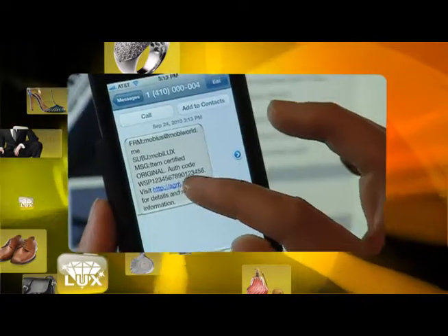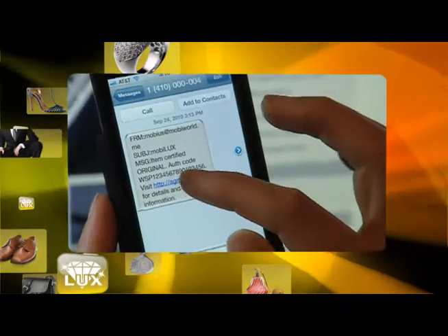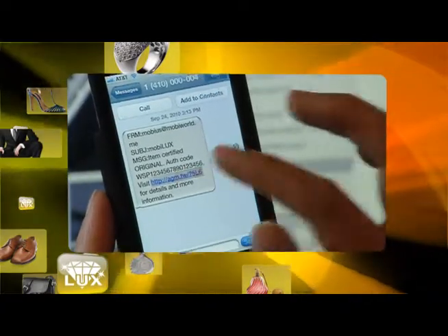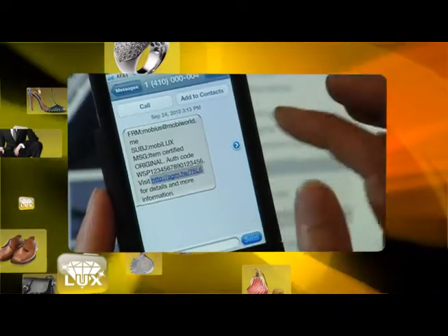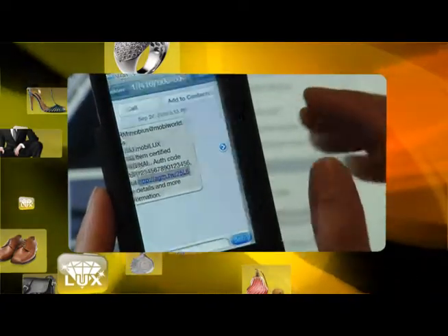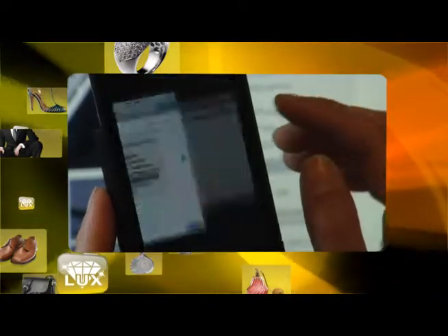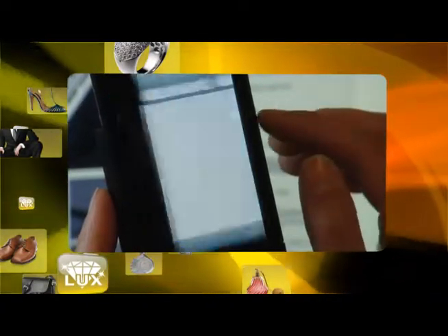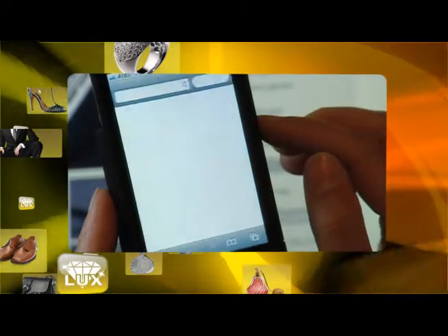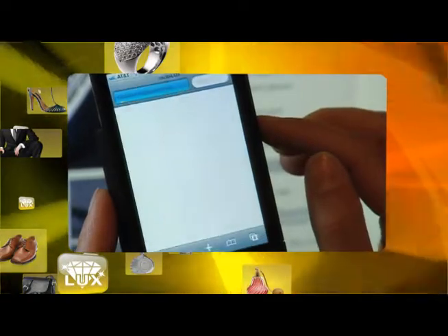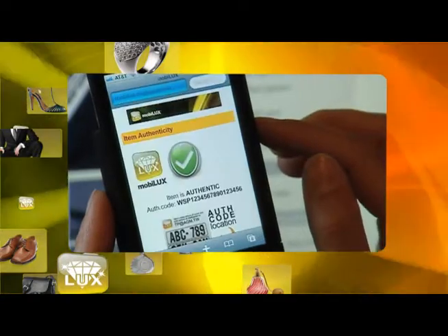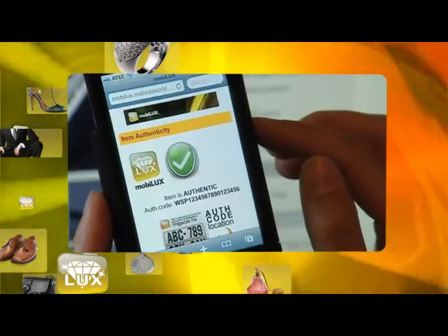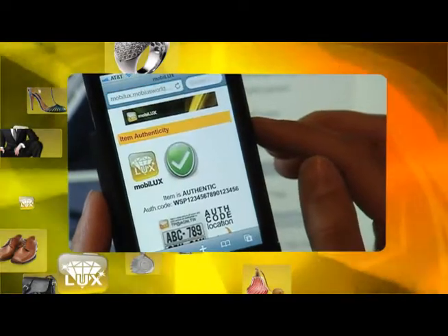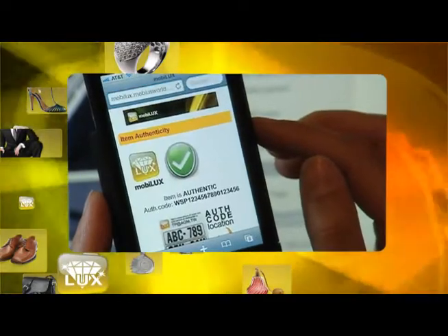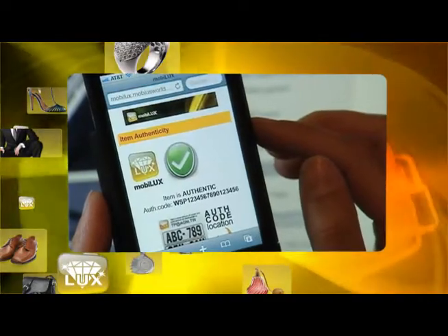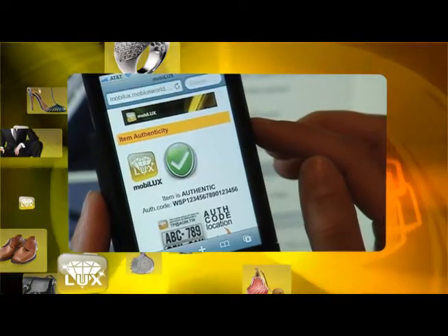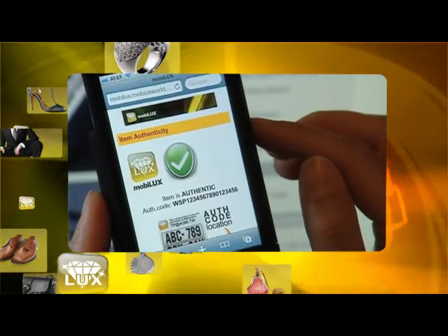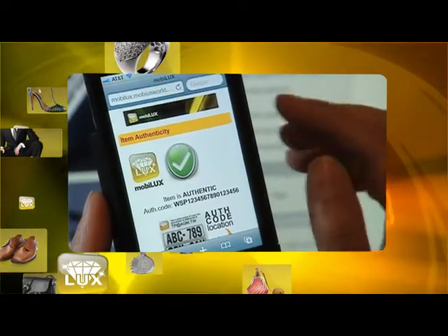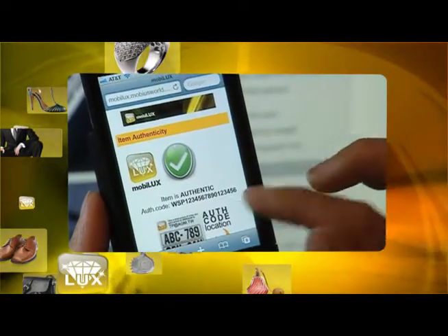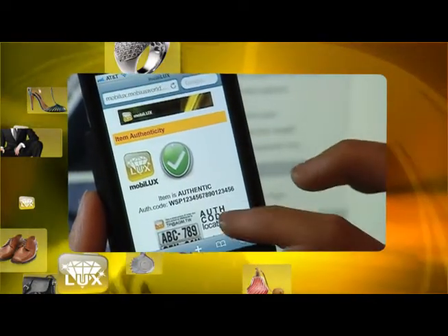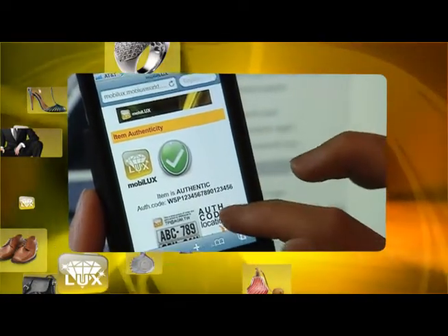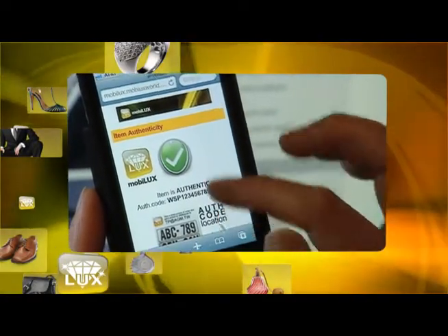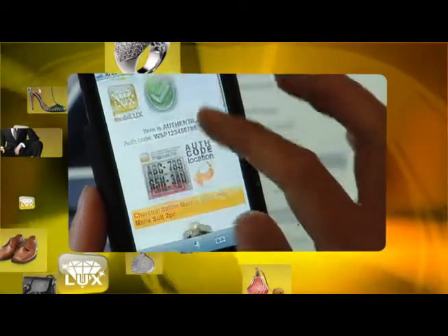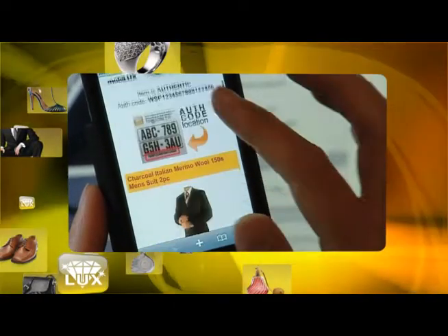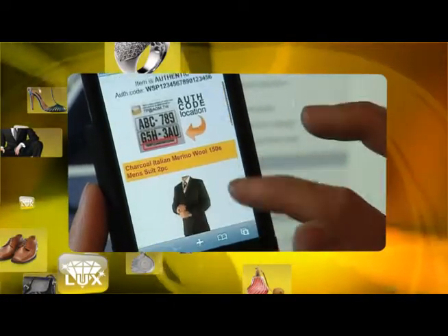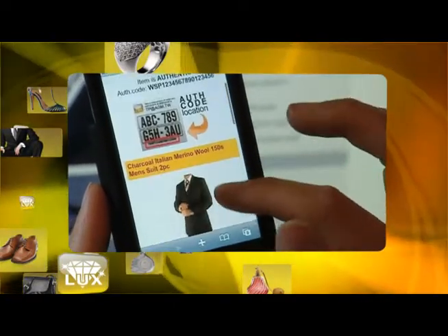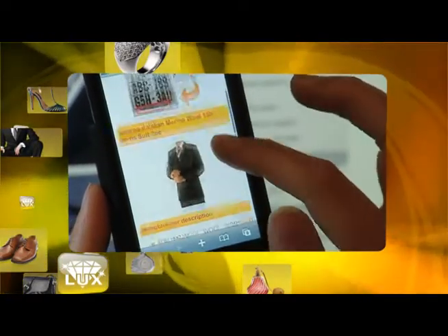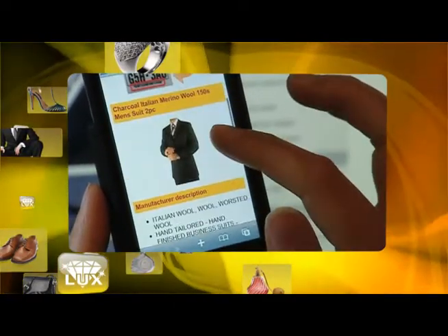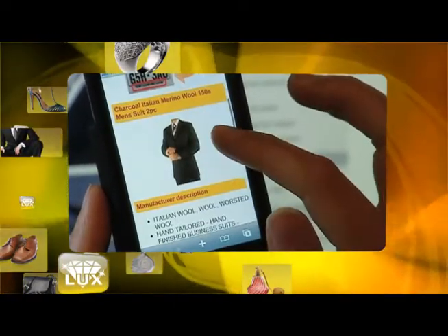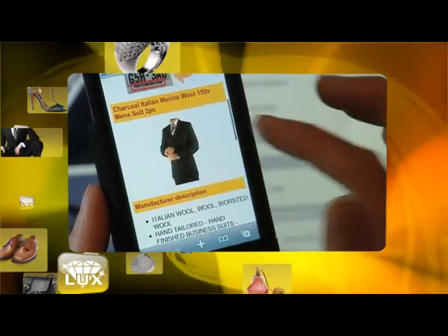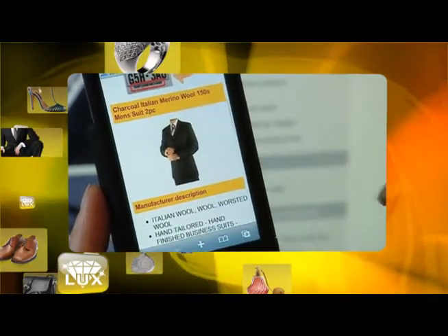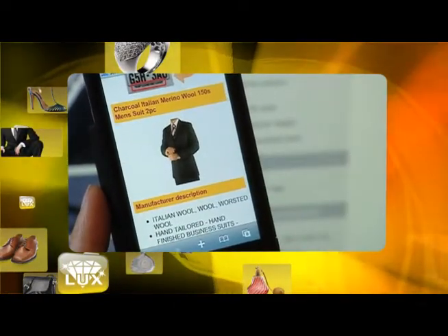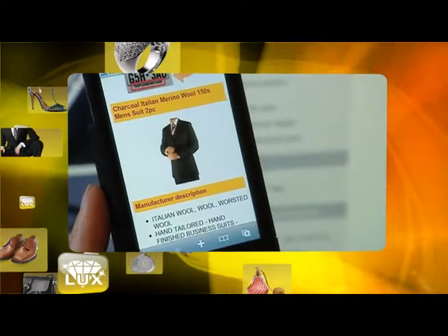For marketing purposes, MobiLux can respond with brand-promoting messages or additional sales opportunities.